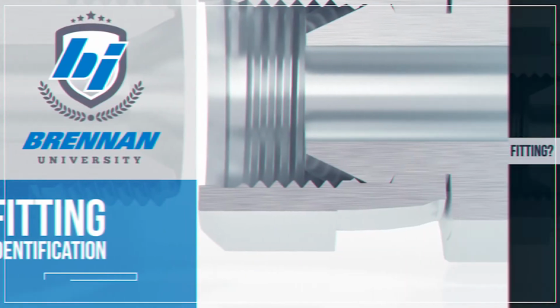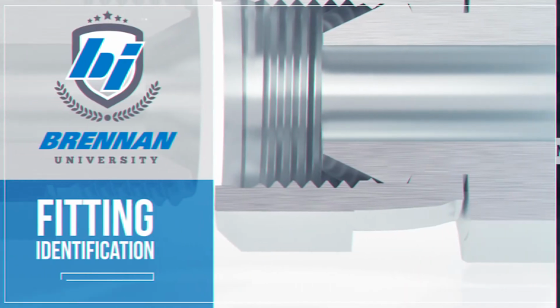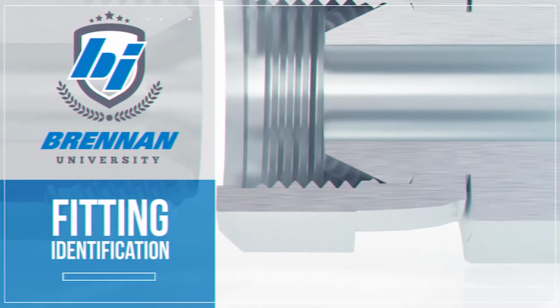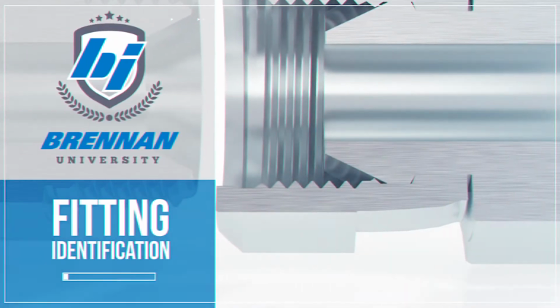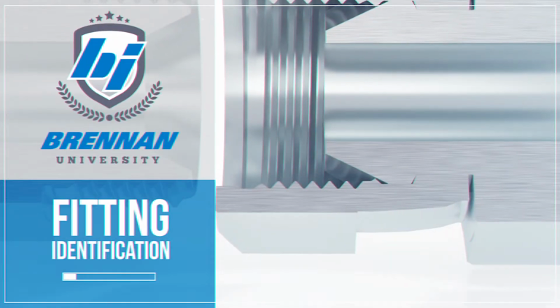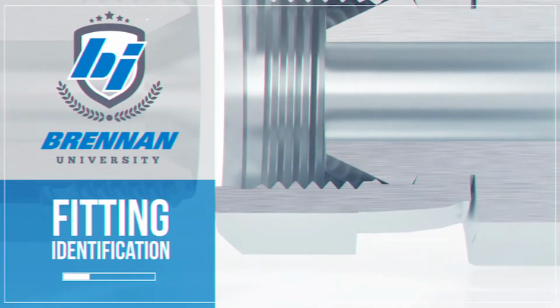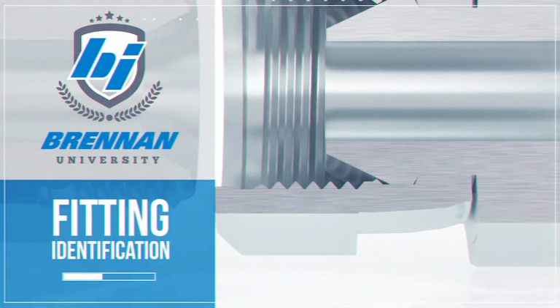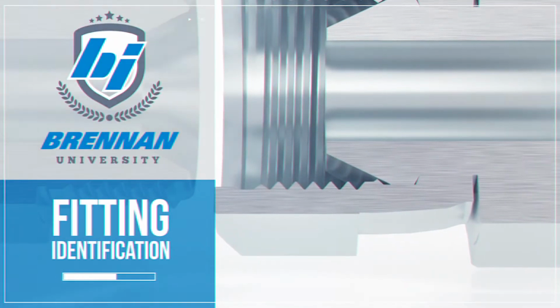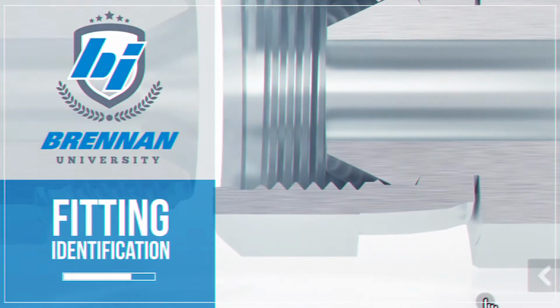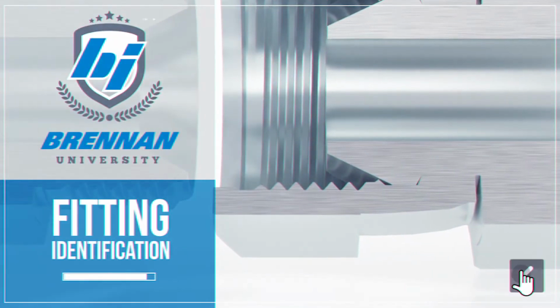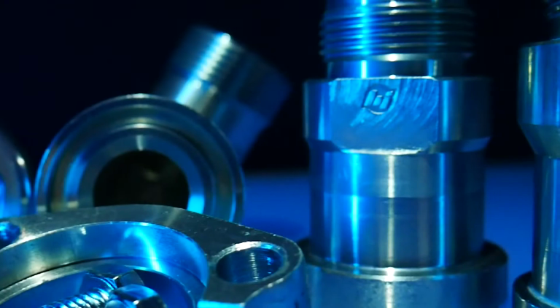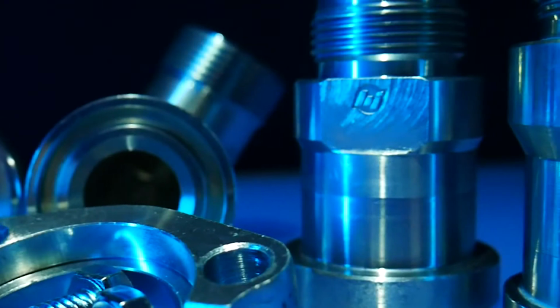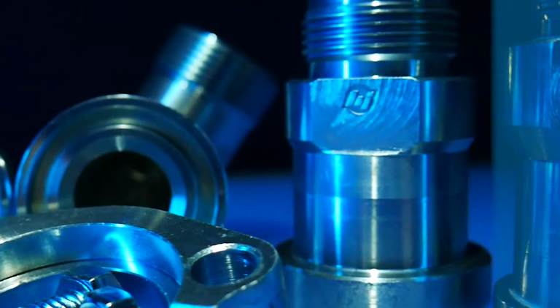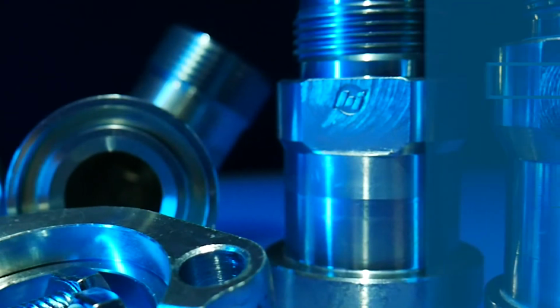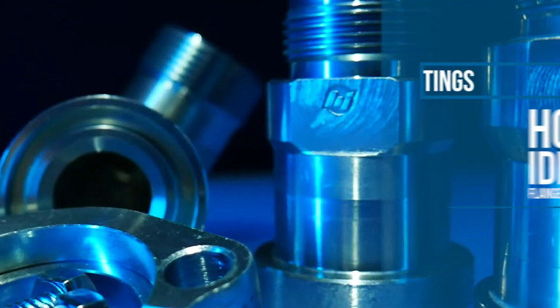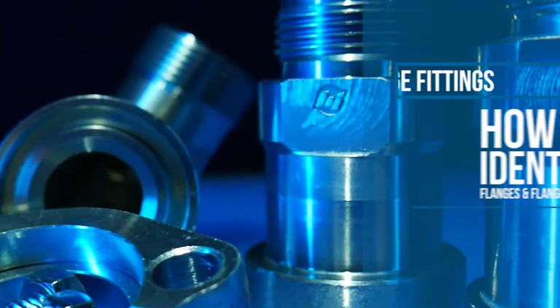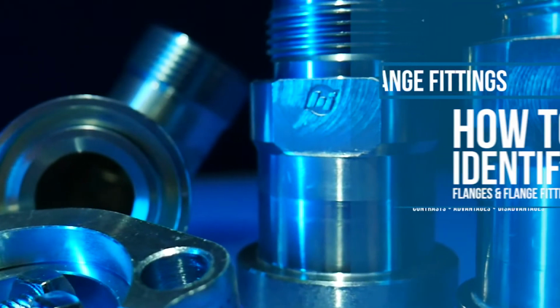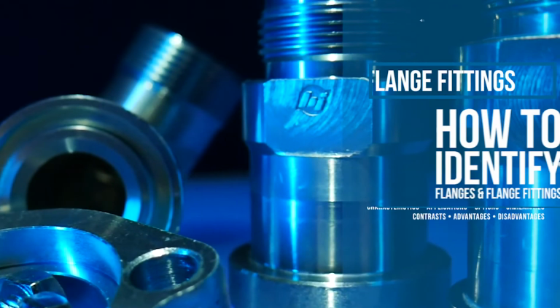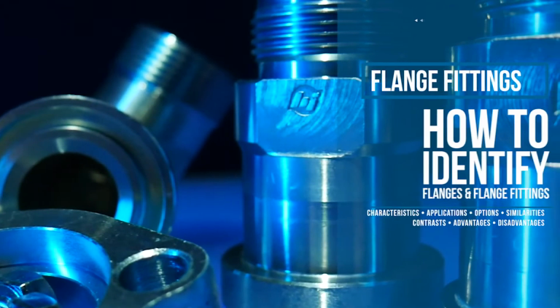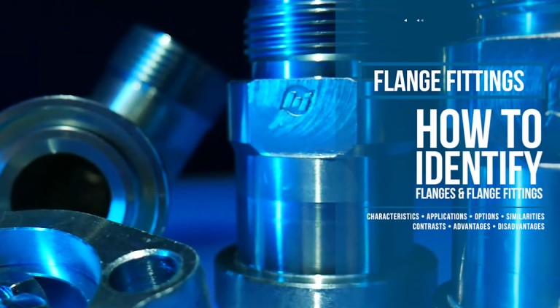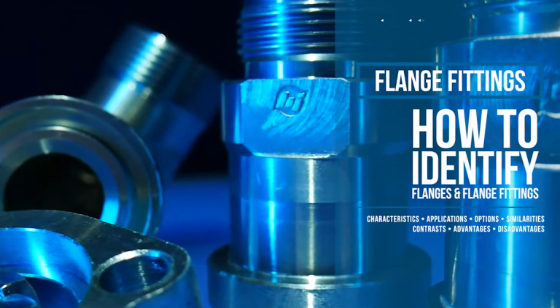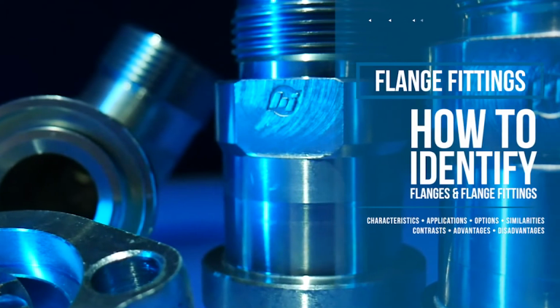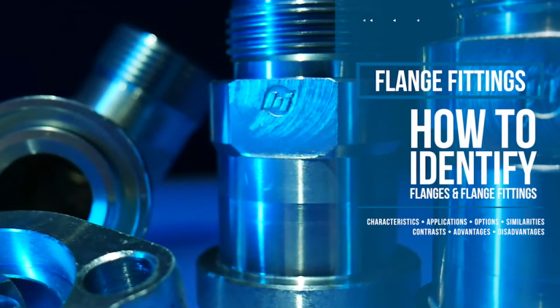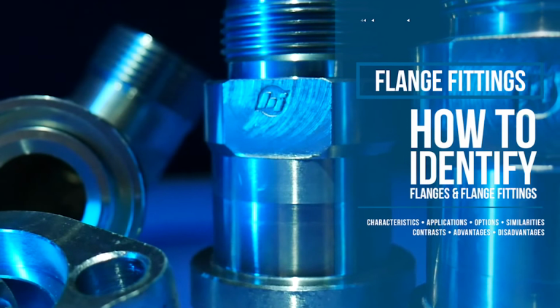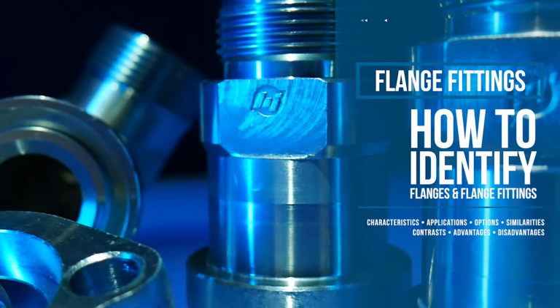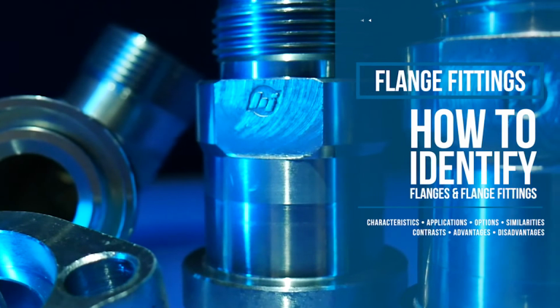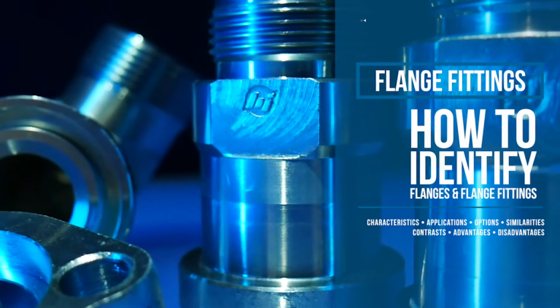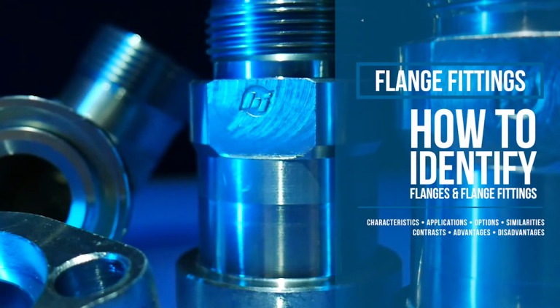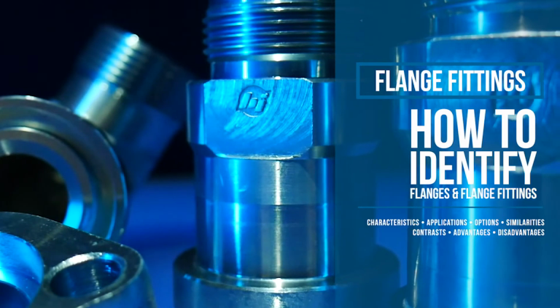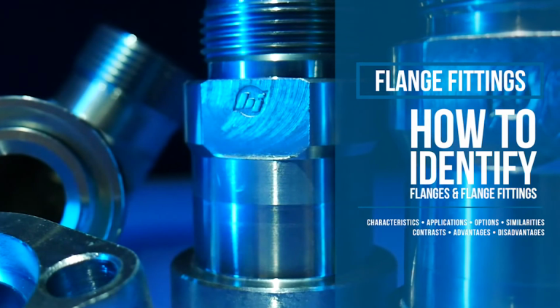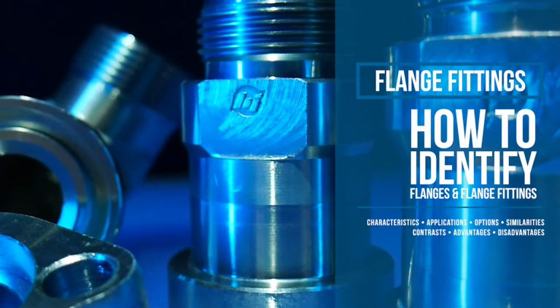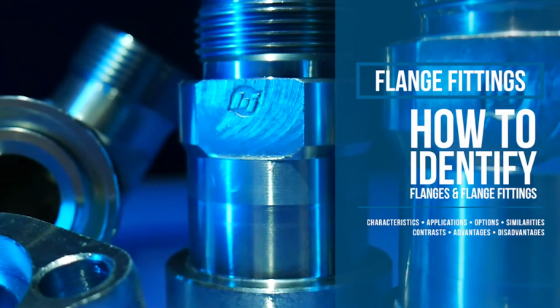Welcome to Brennan University. In this episode, we'll cover the characteristics, applications, and advantages of flange fittings.